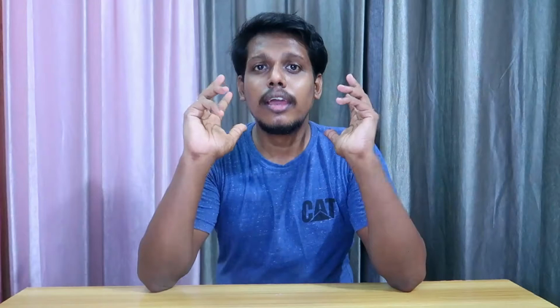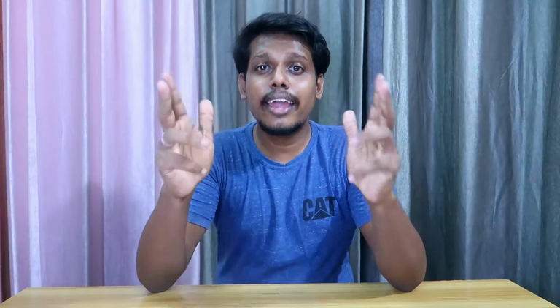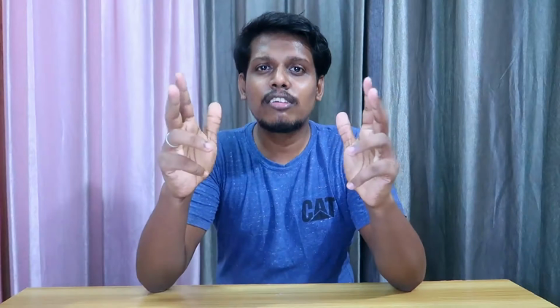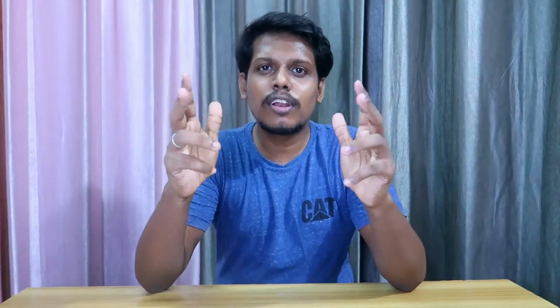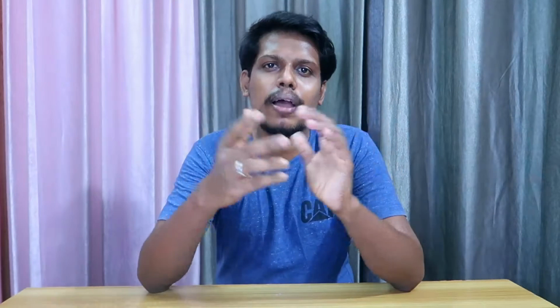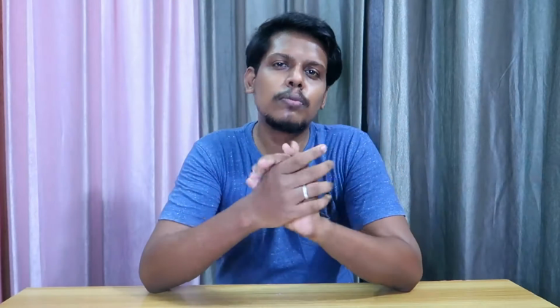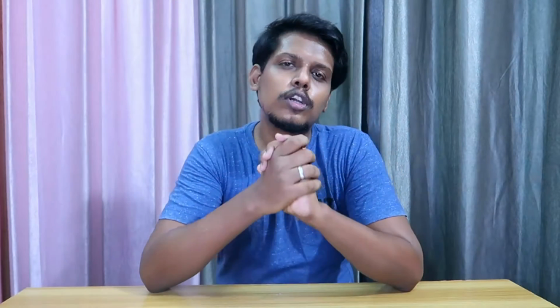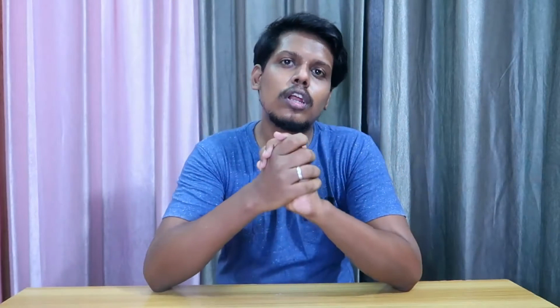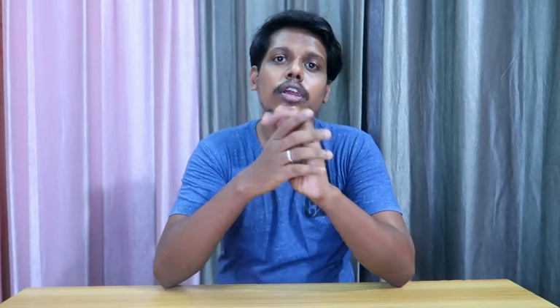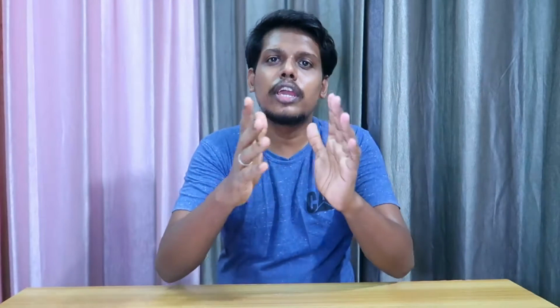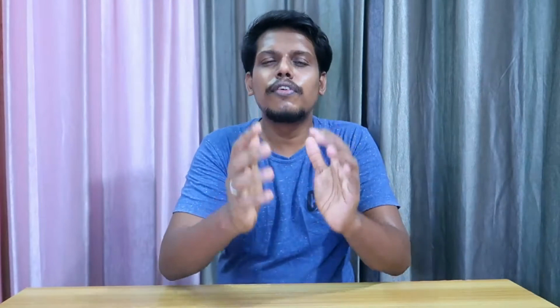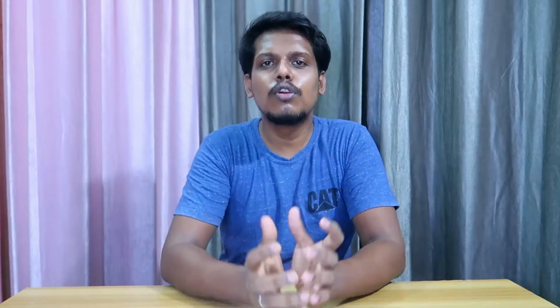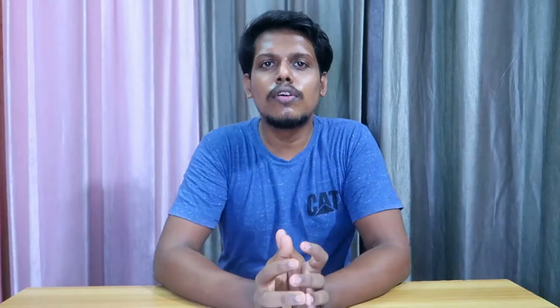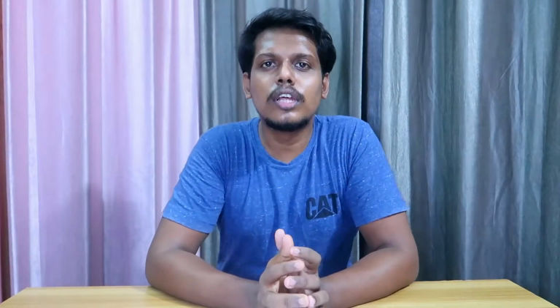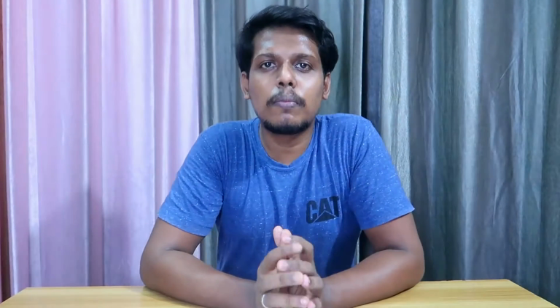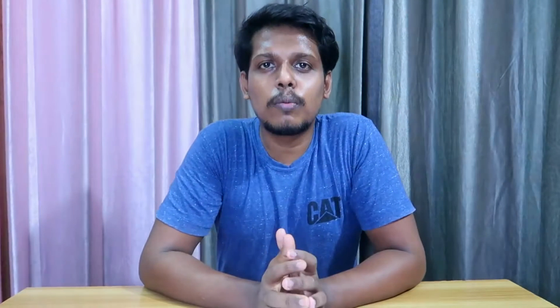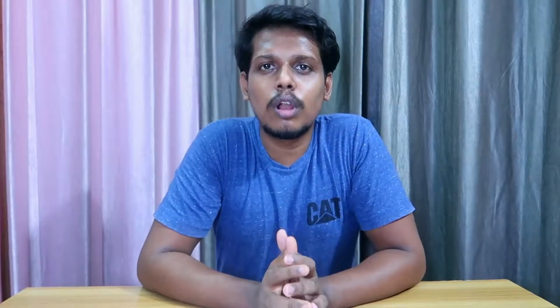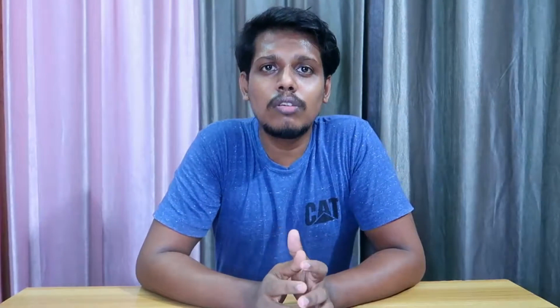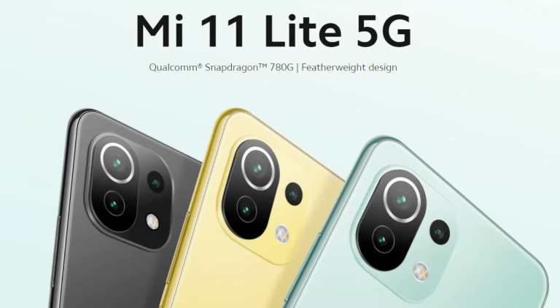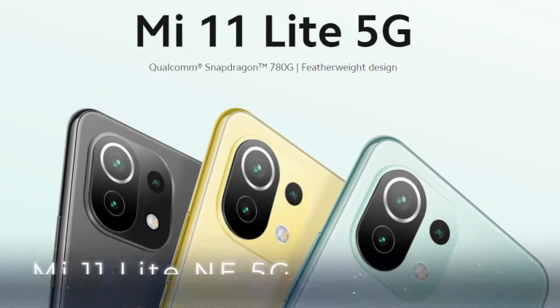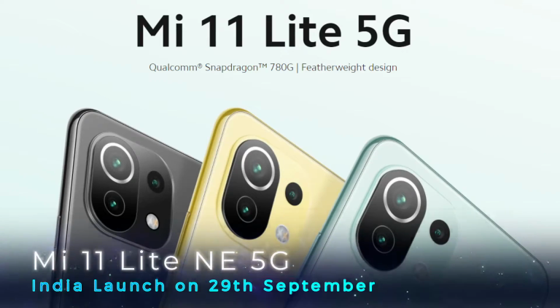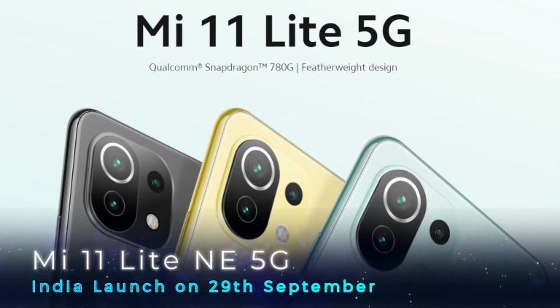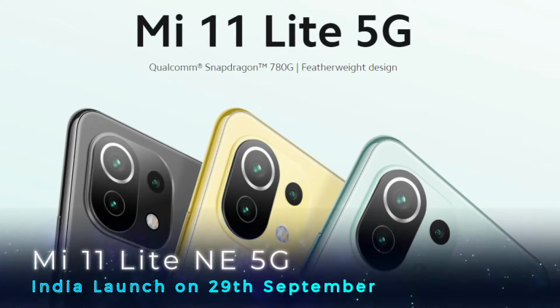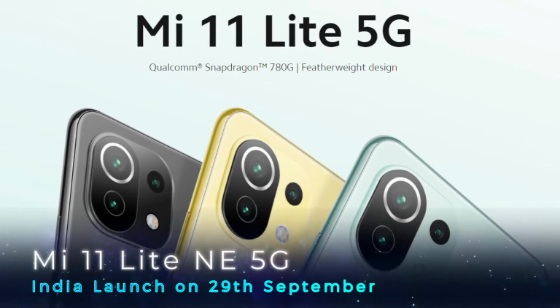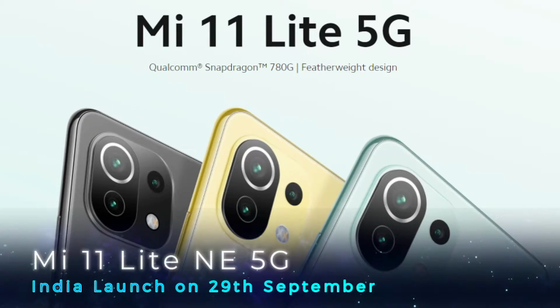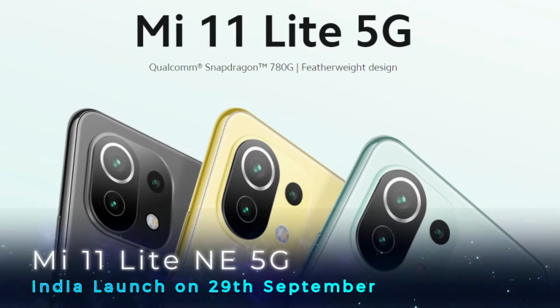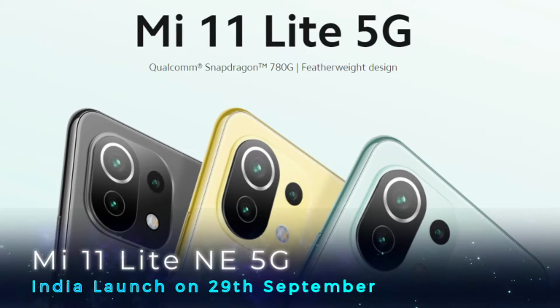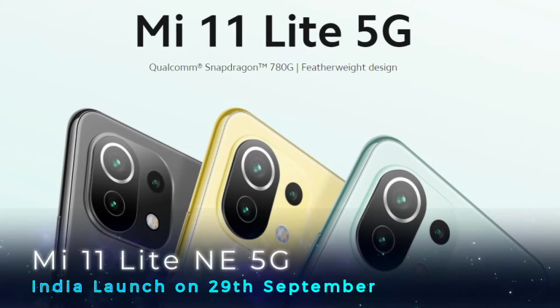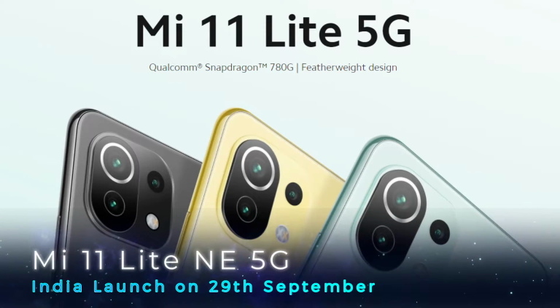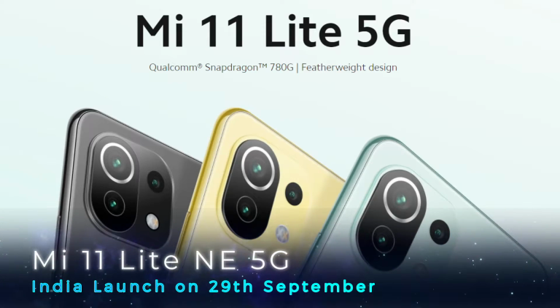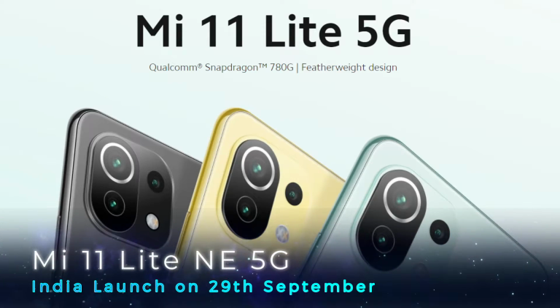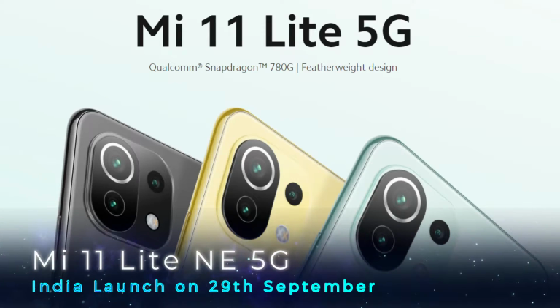Hey guys, welcome back to my channel. We are going to look at the Mi 11 Lite 5G smartphone.